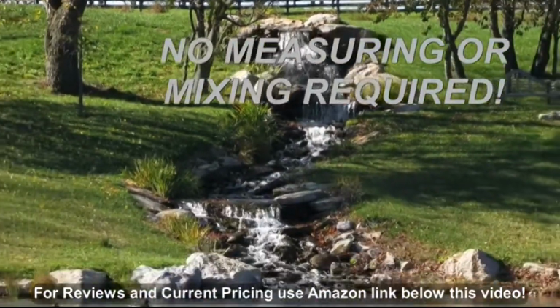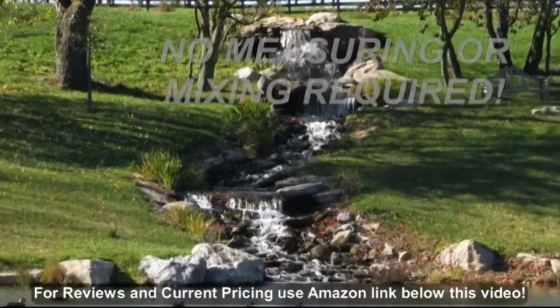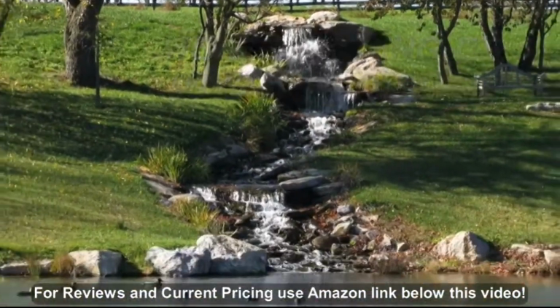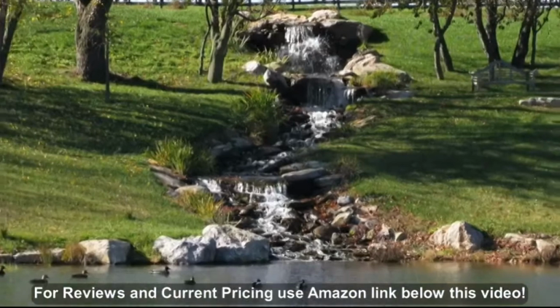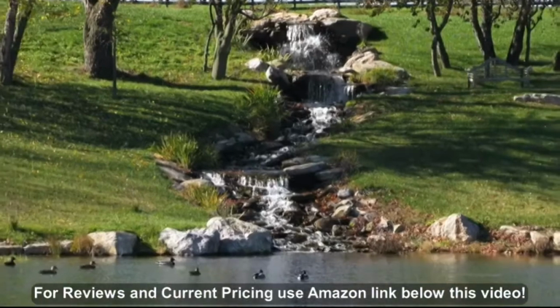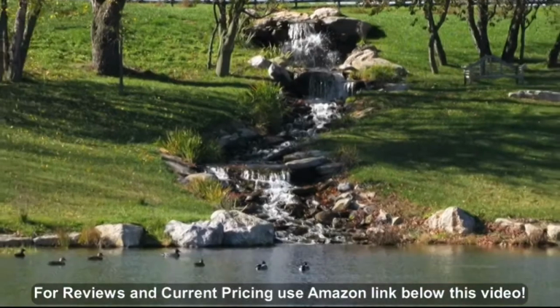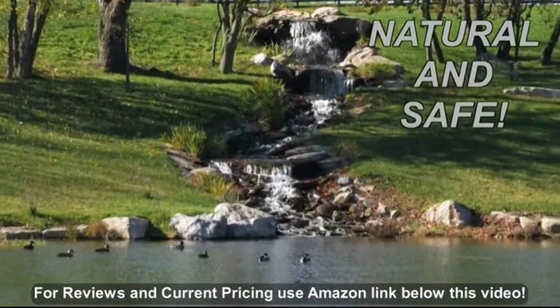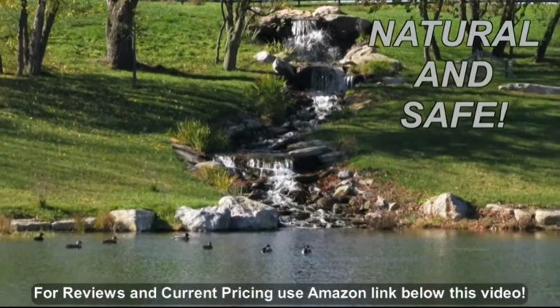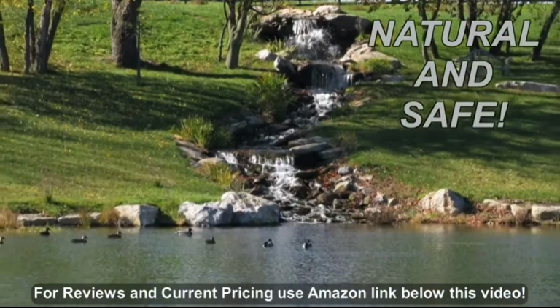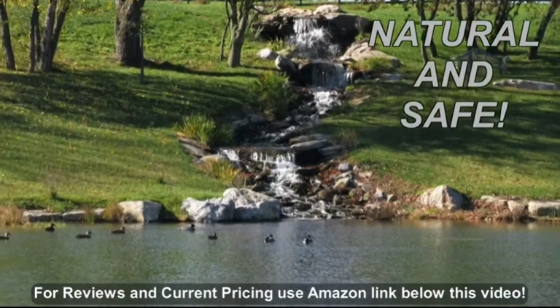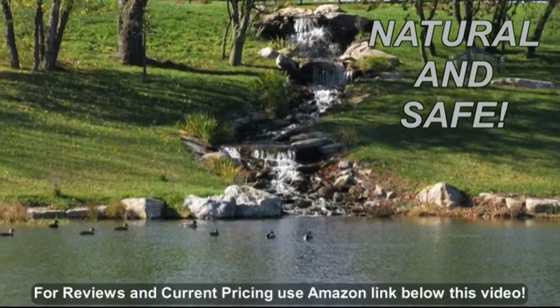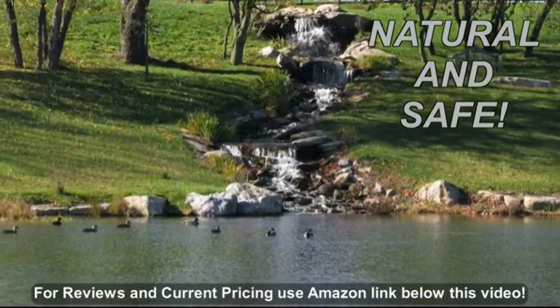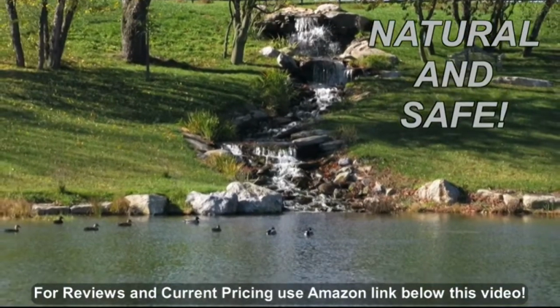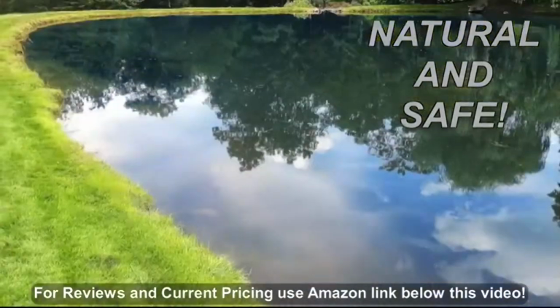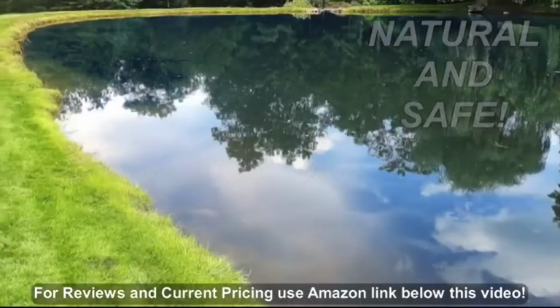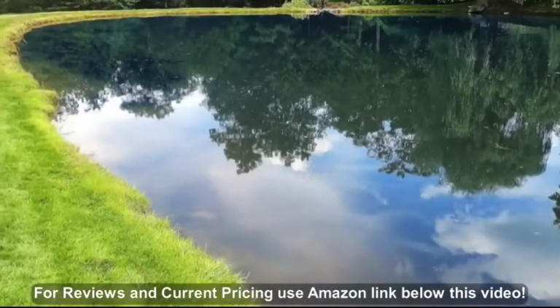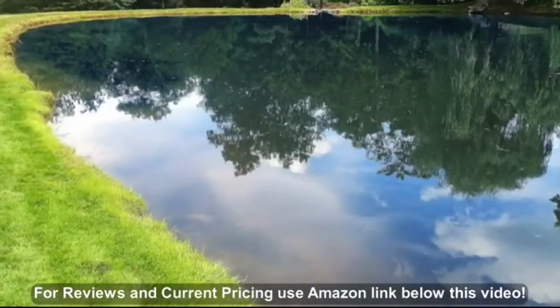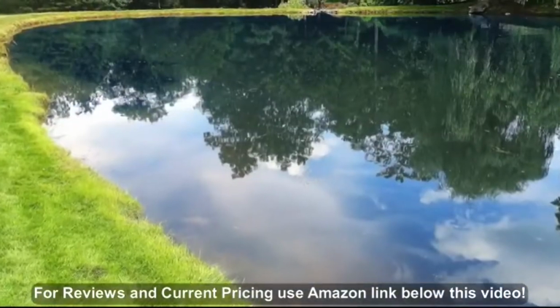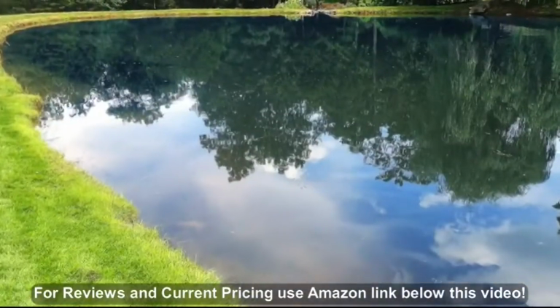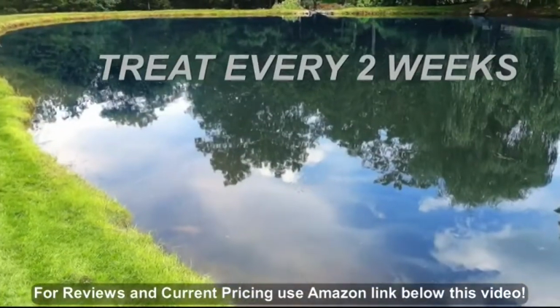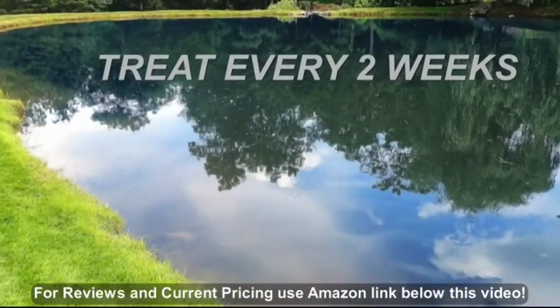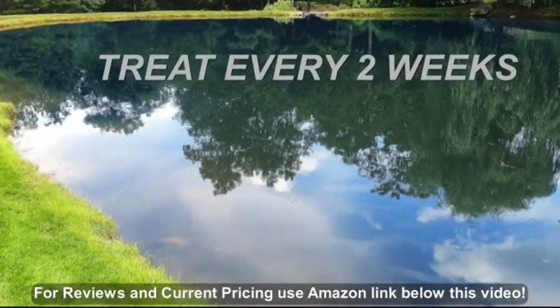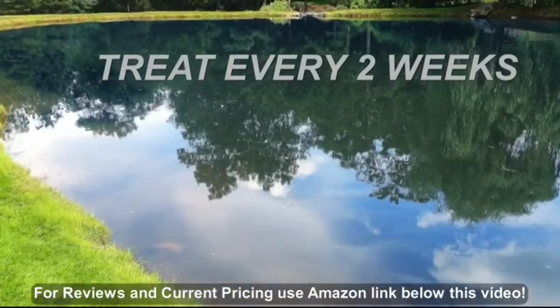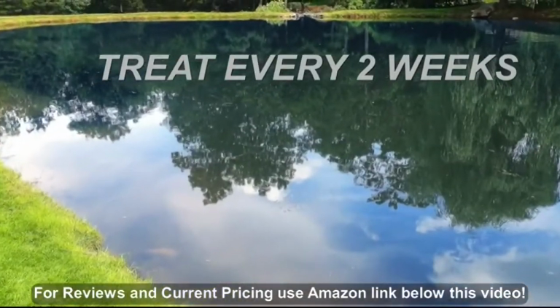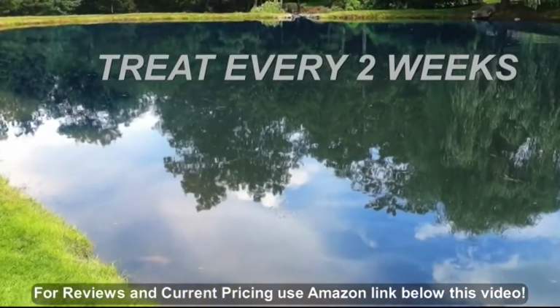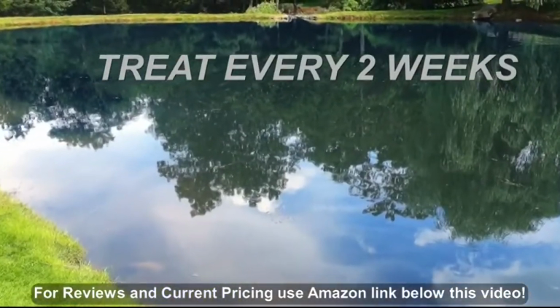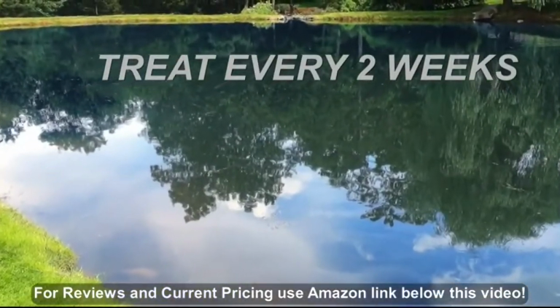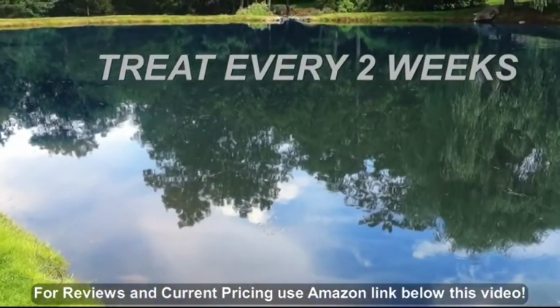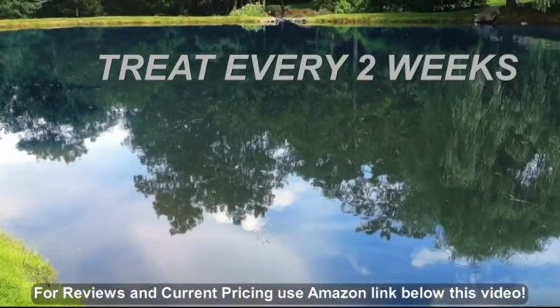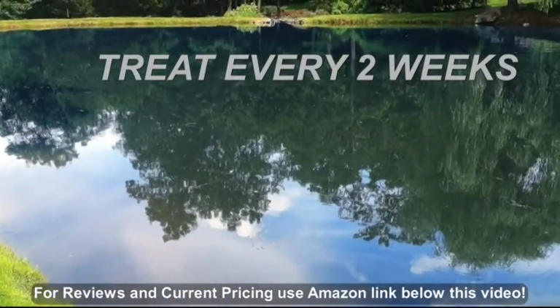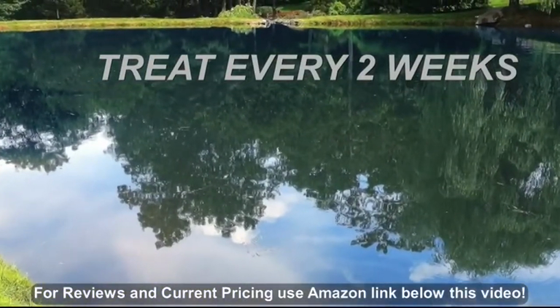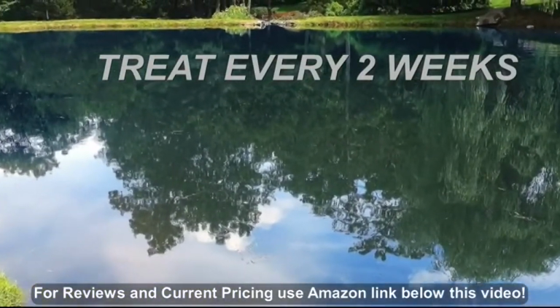Pond Cleanse is natural and safe. Repeat the Pond Cleanse treatment every two weeks for best results.